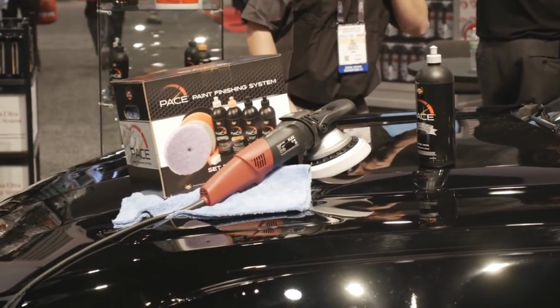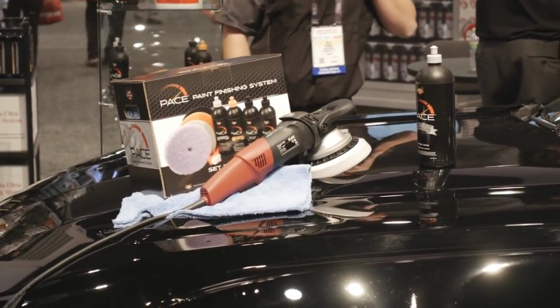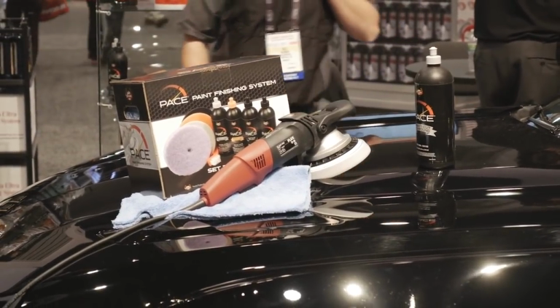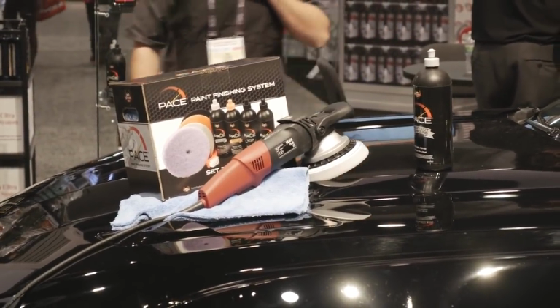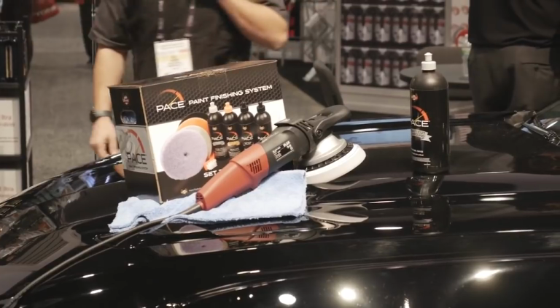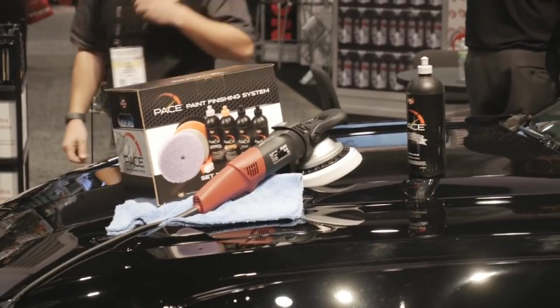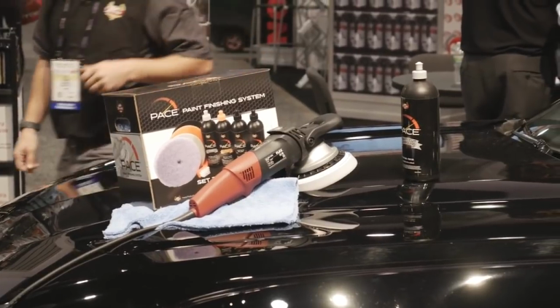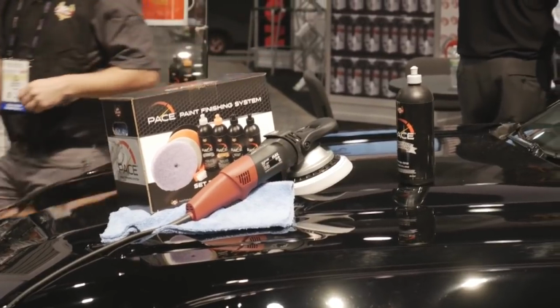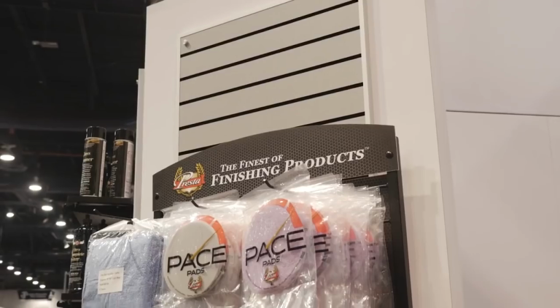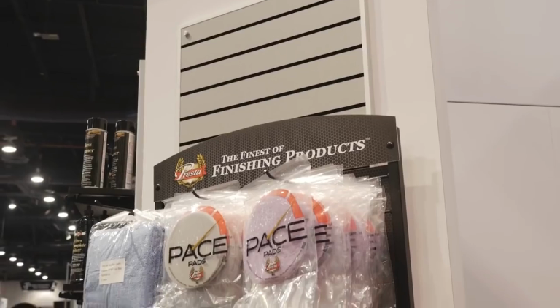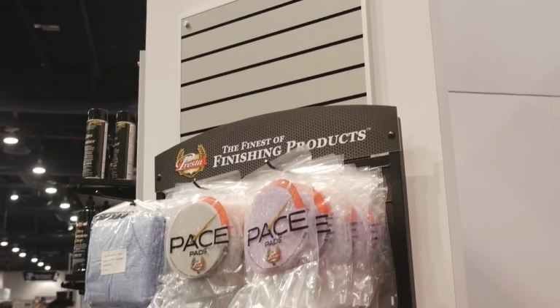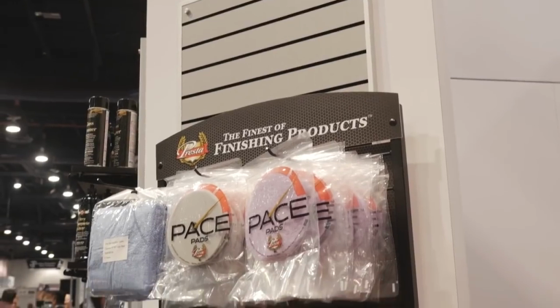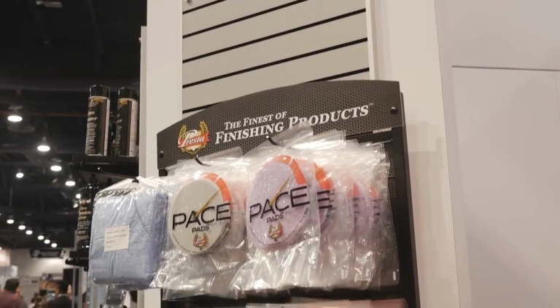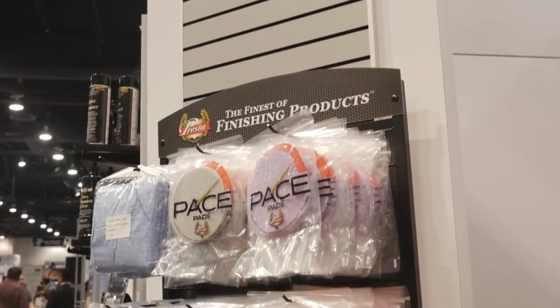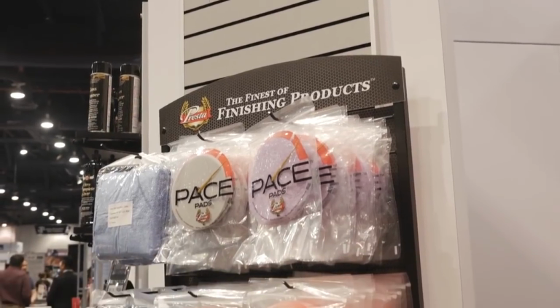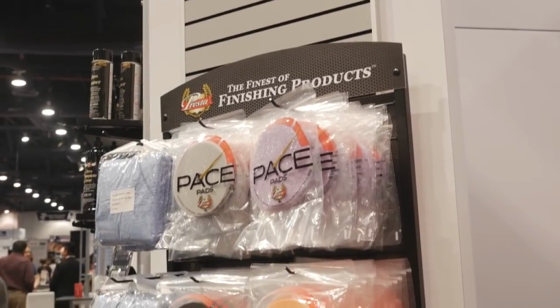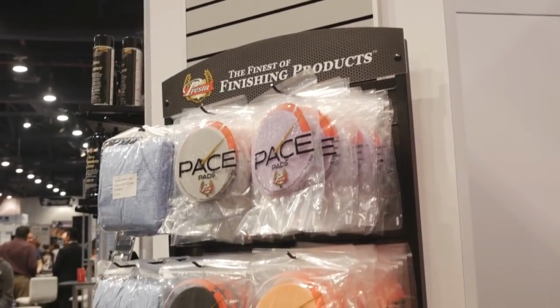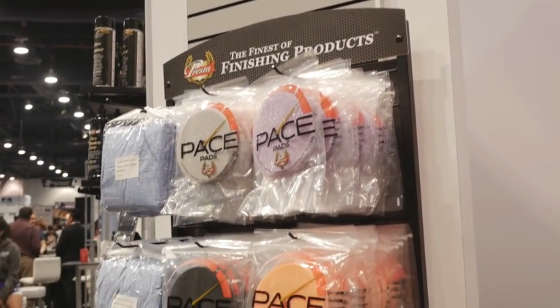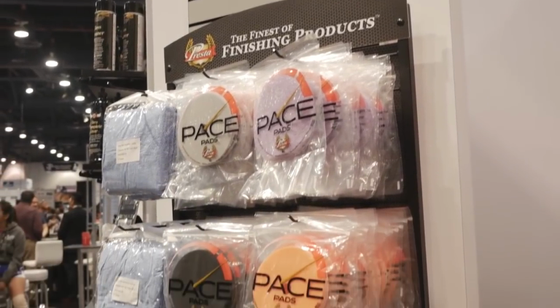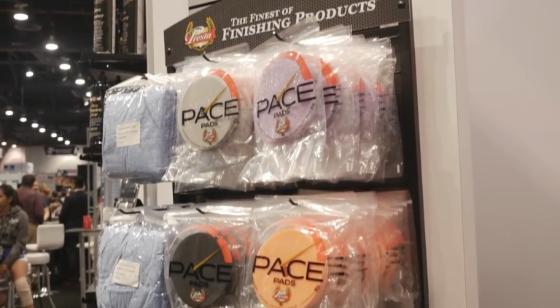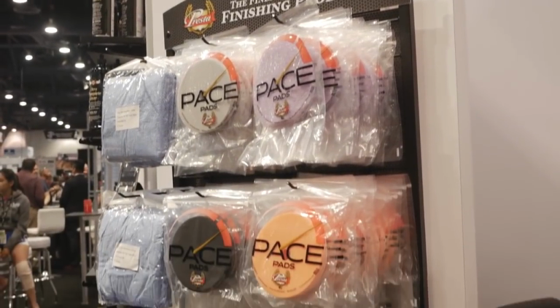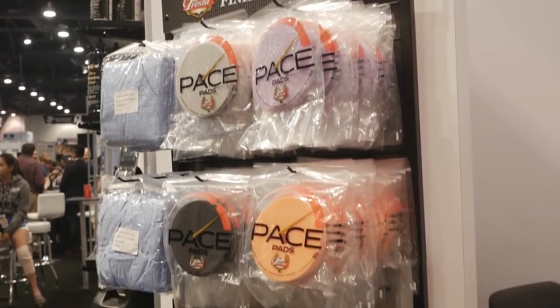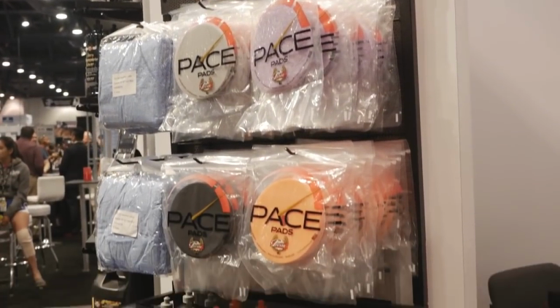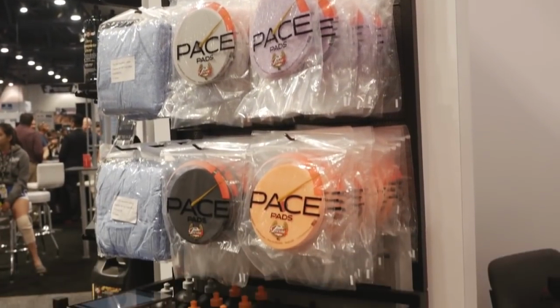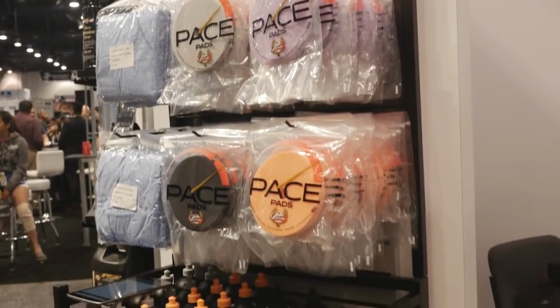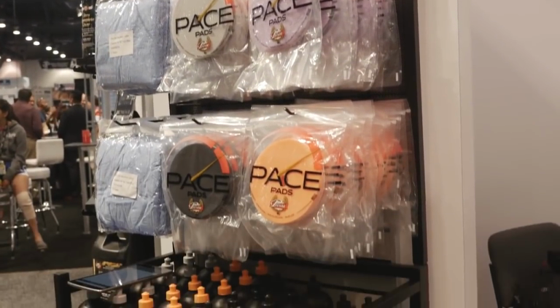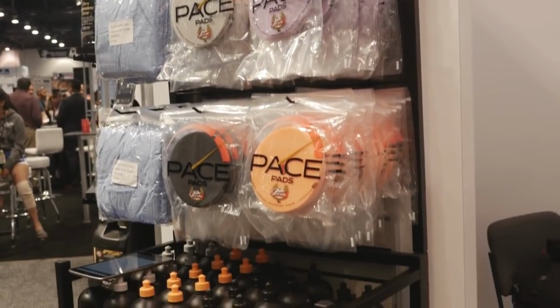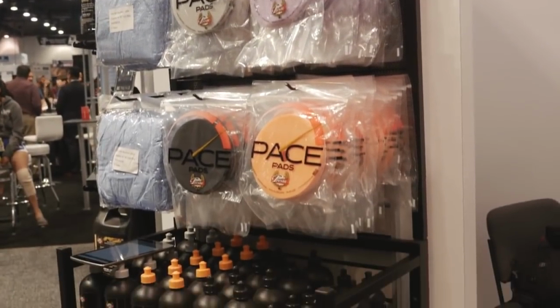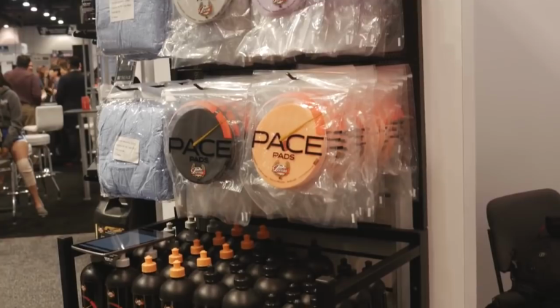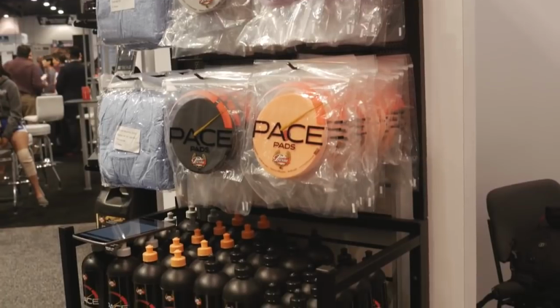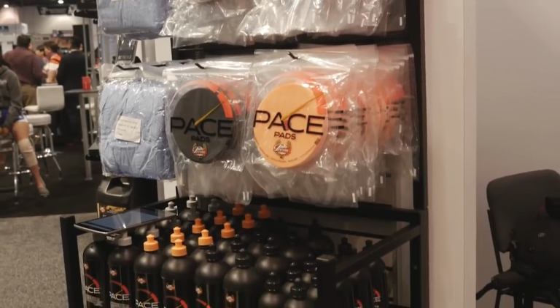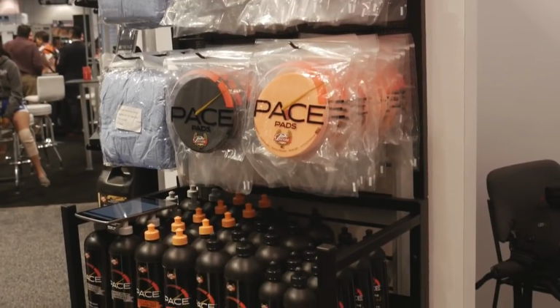It's a full system. It comes with pads, product, and even a brush in order to keep your pads clean while you're working.